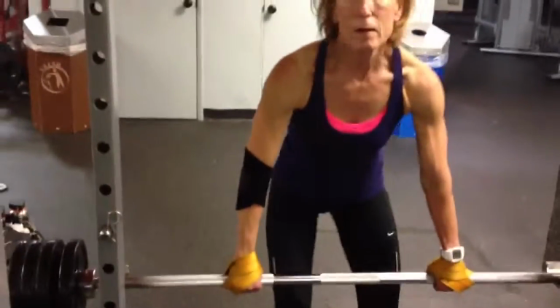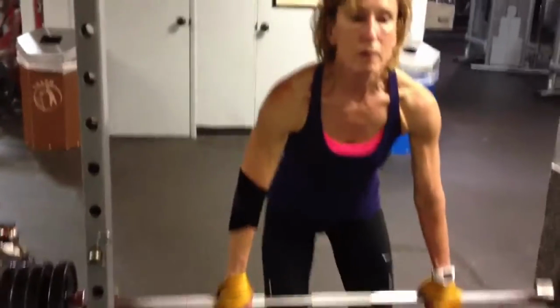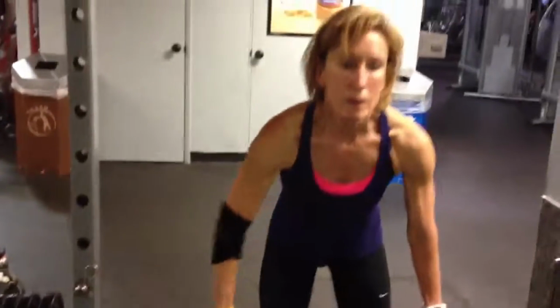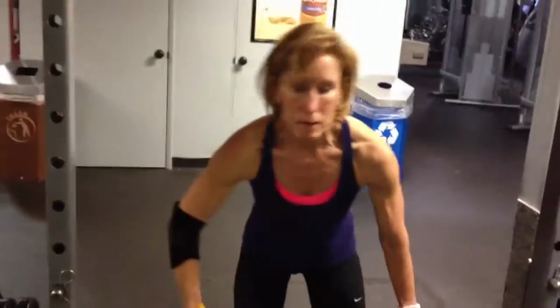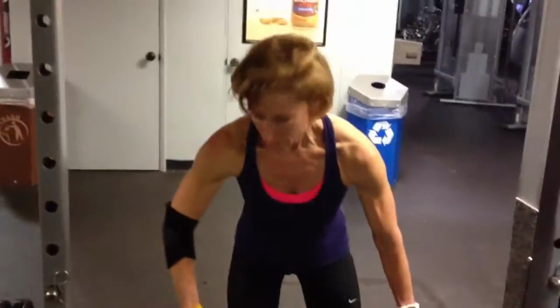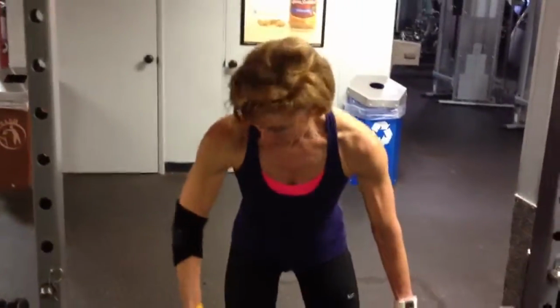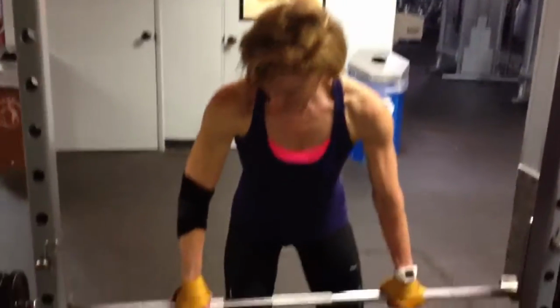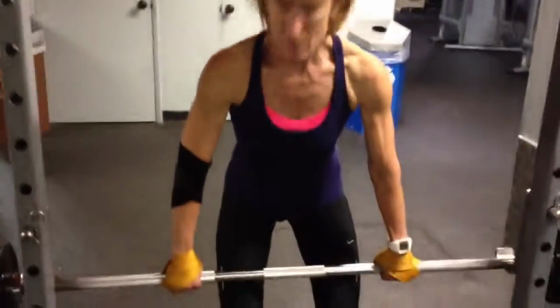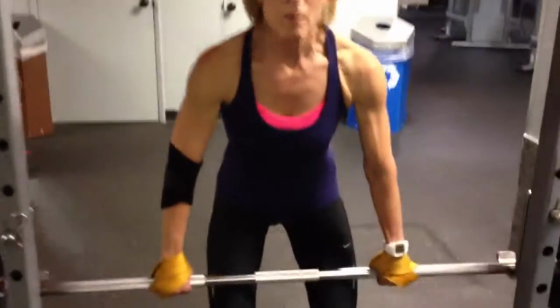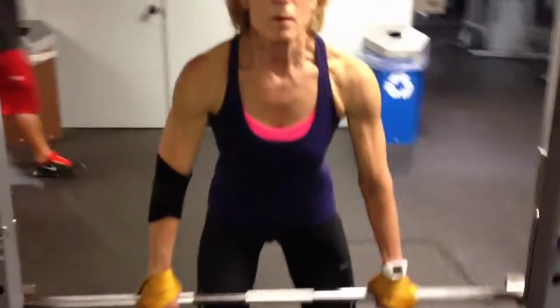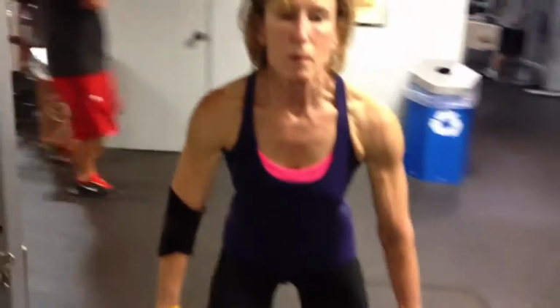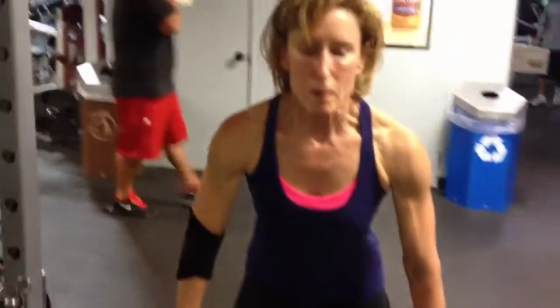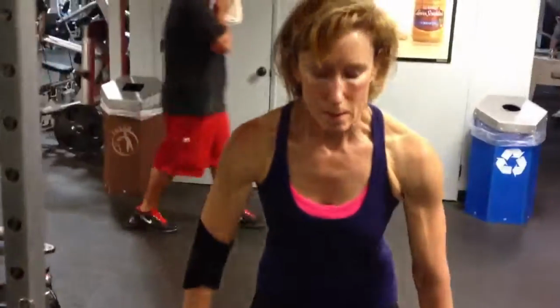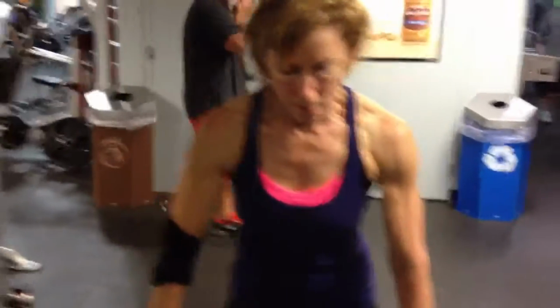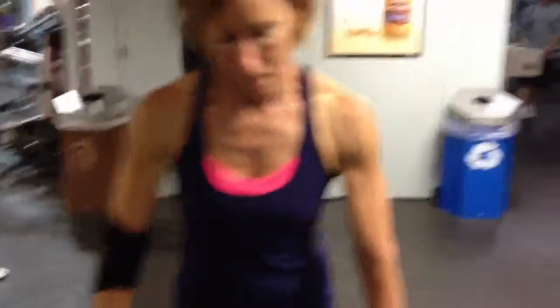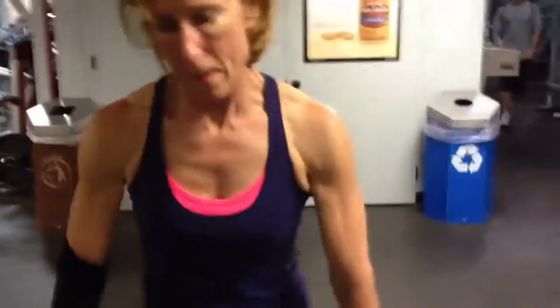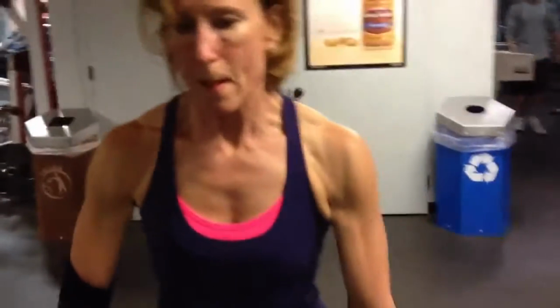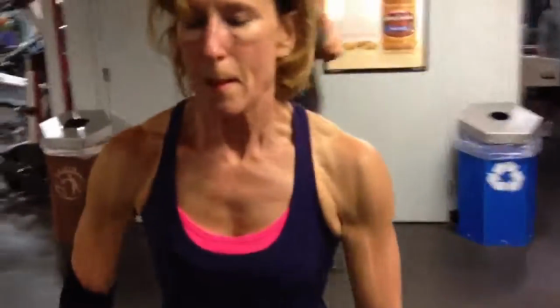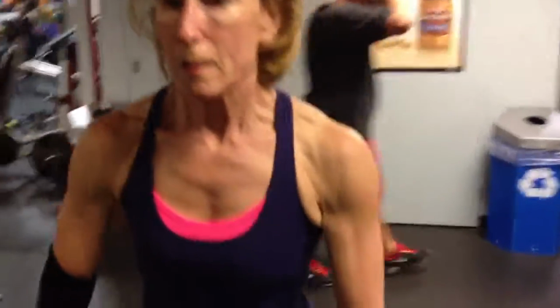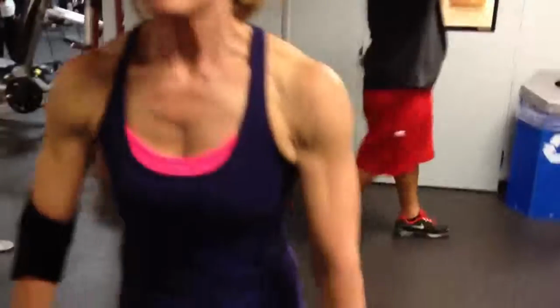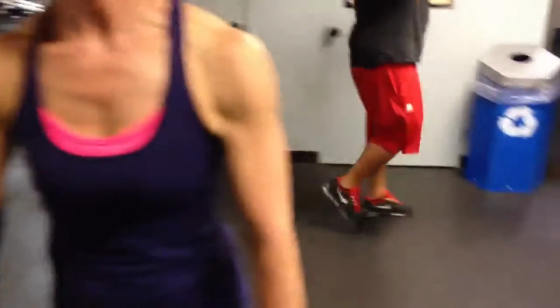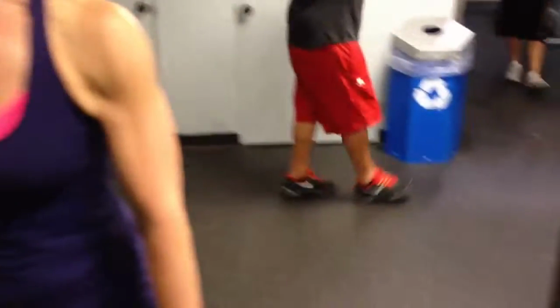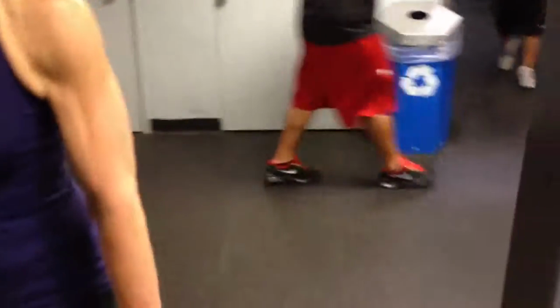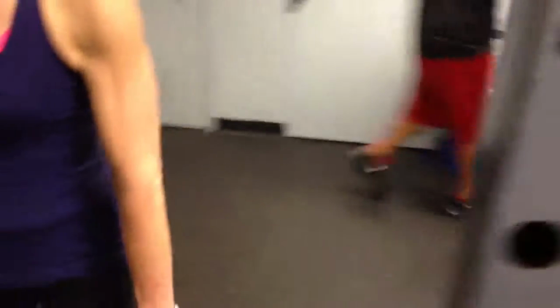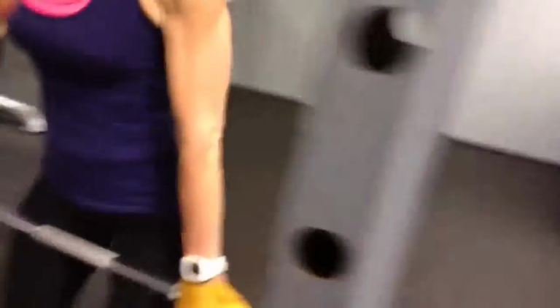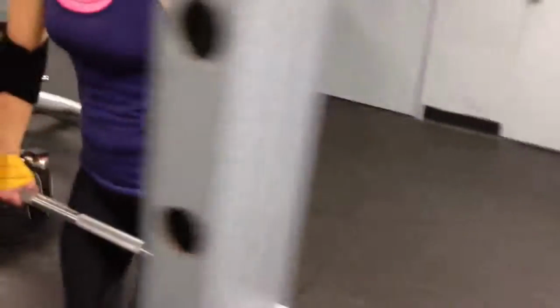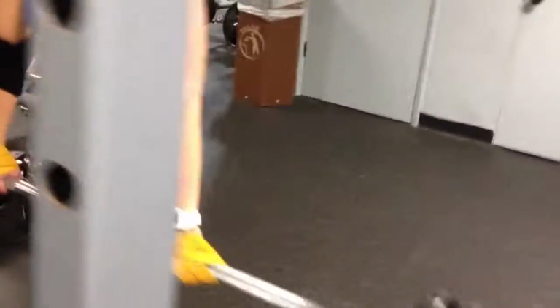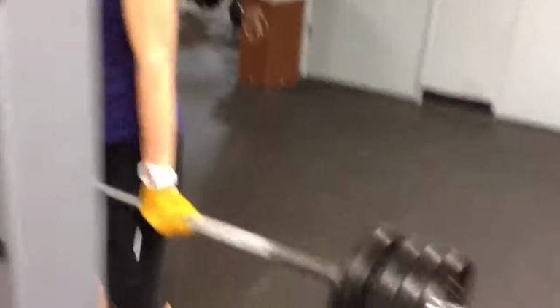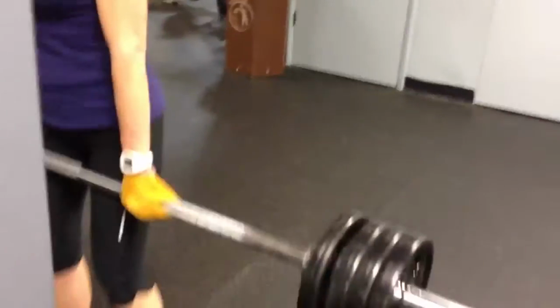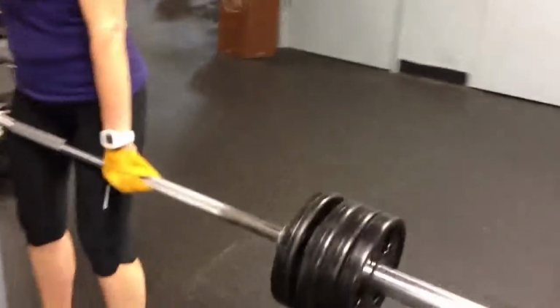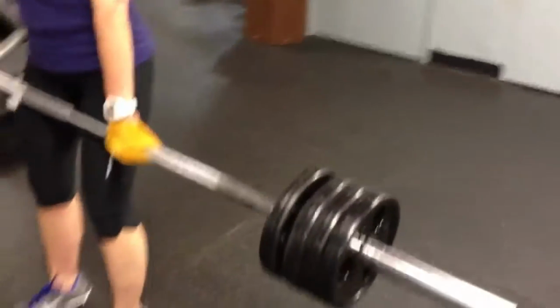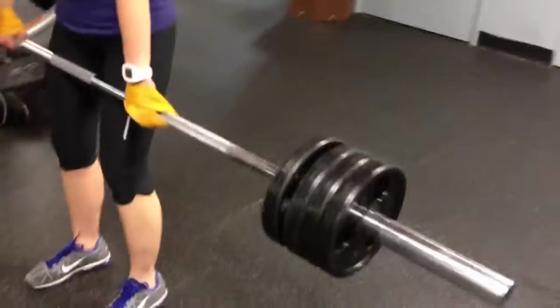Okay, it's Cheryl. She's going for a new record on her deadlift. Let's have a look. 130.